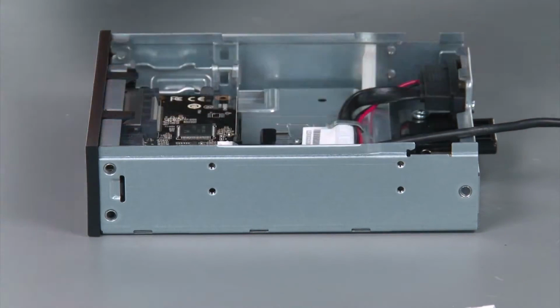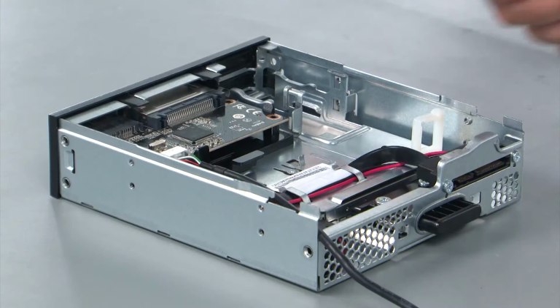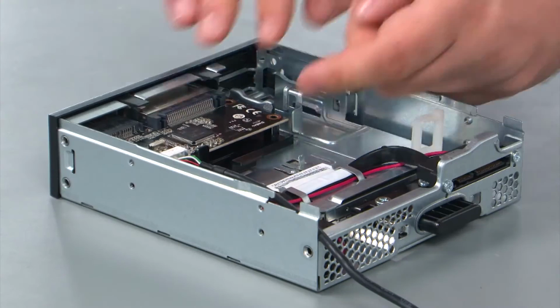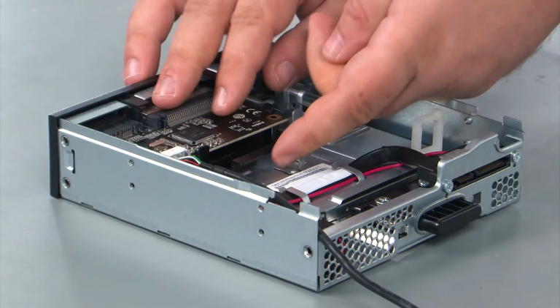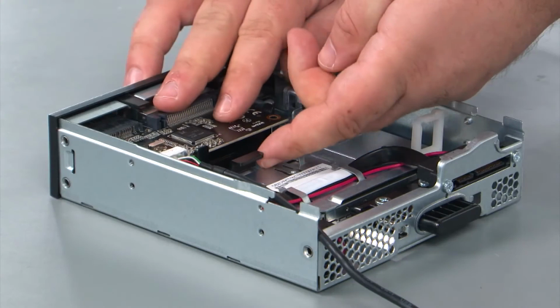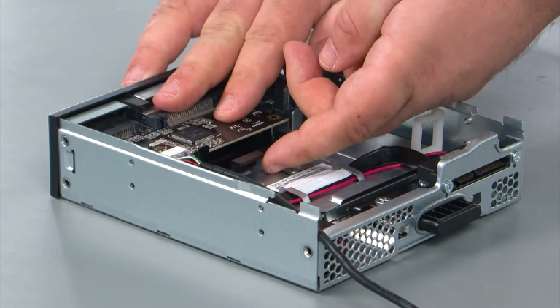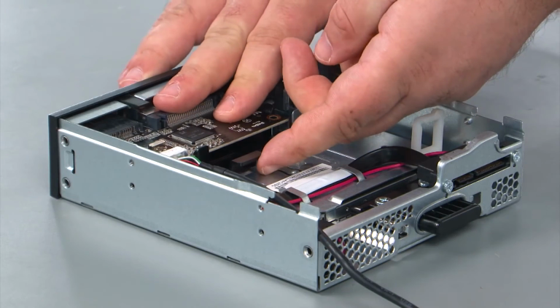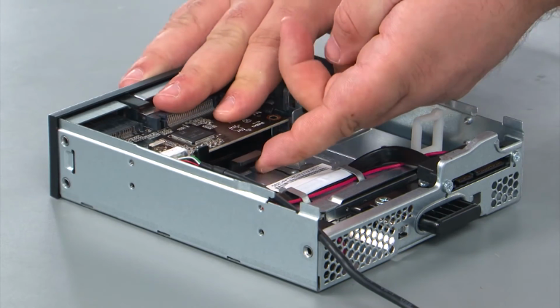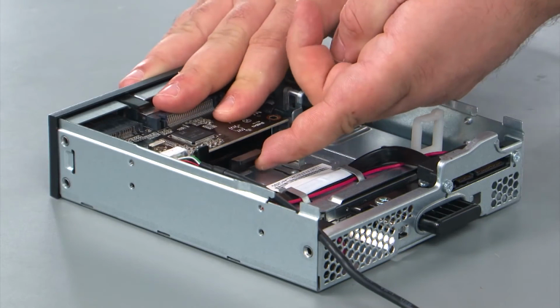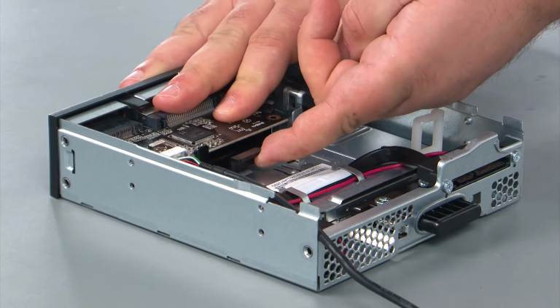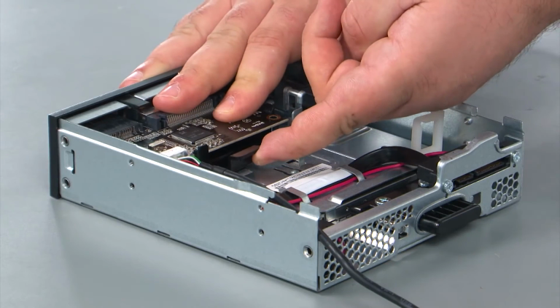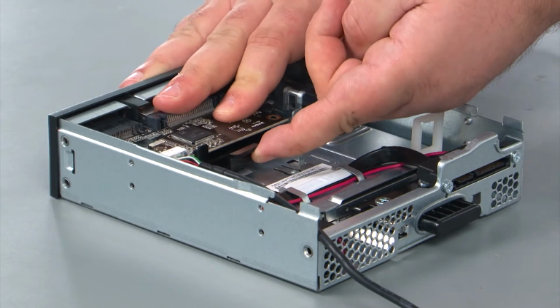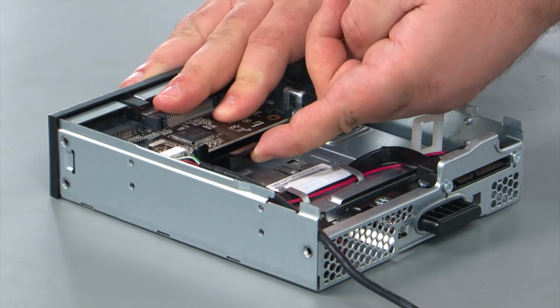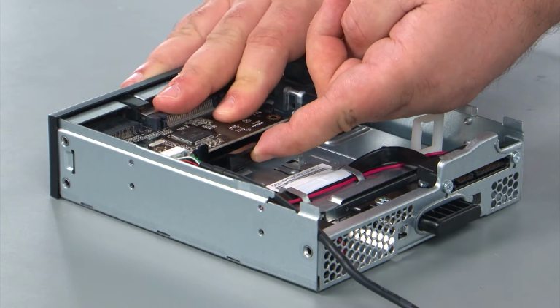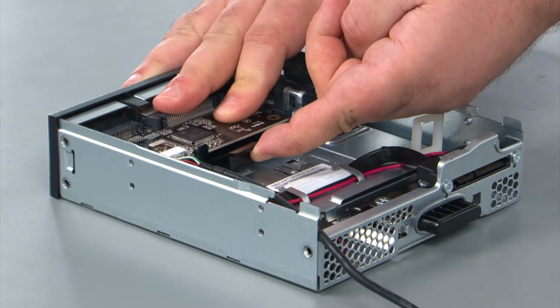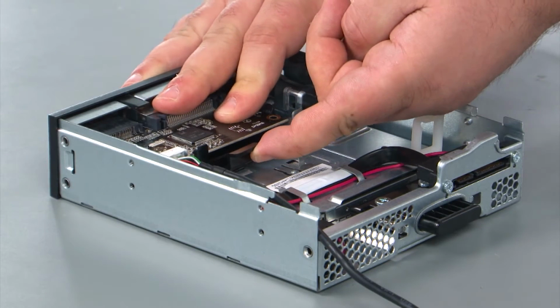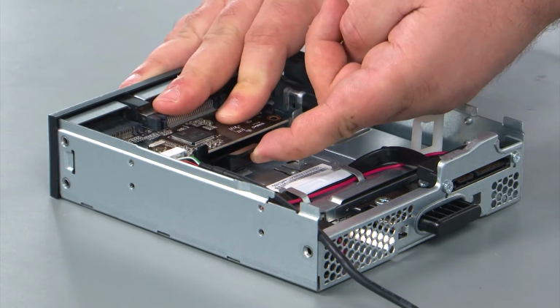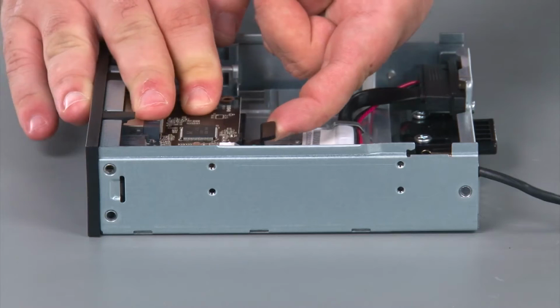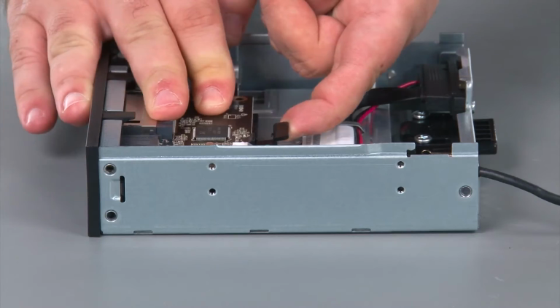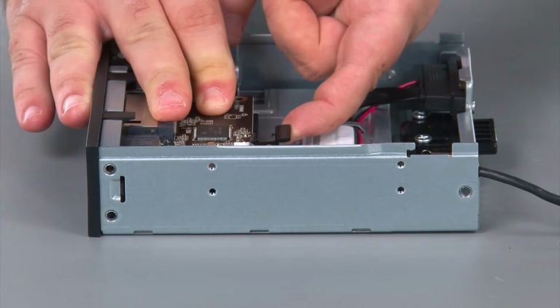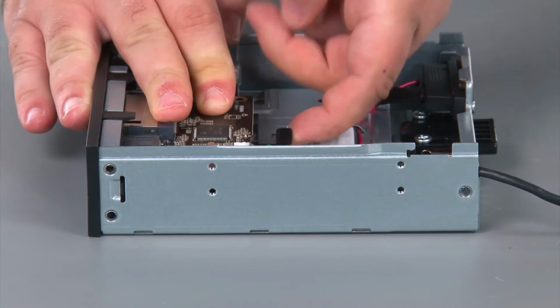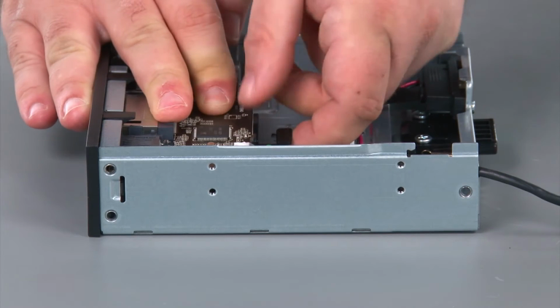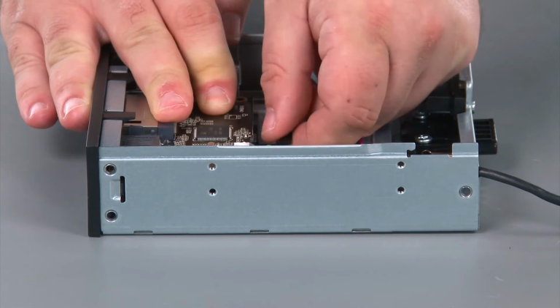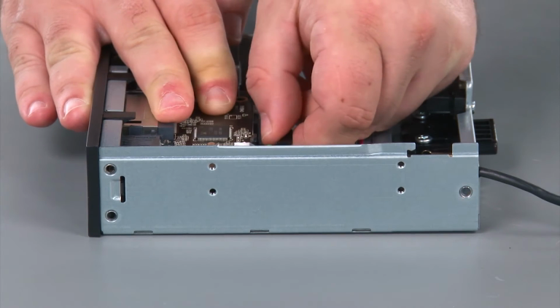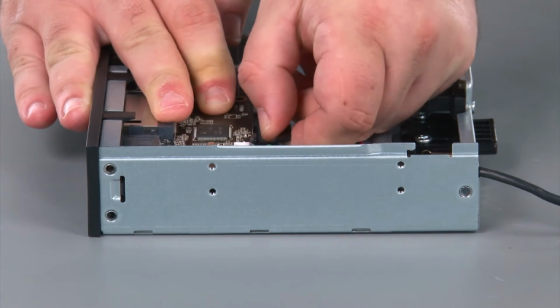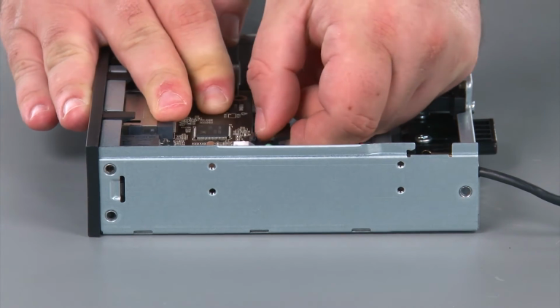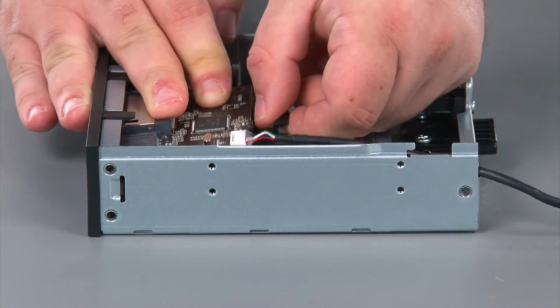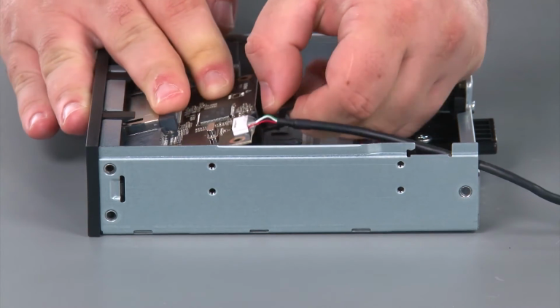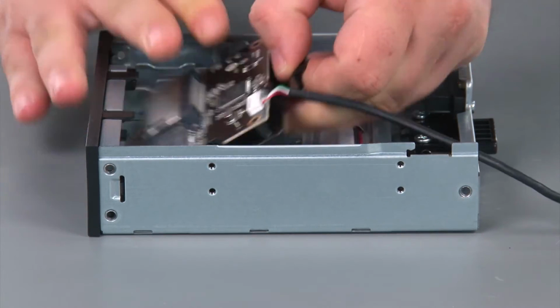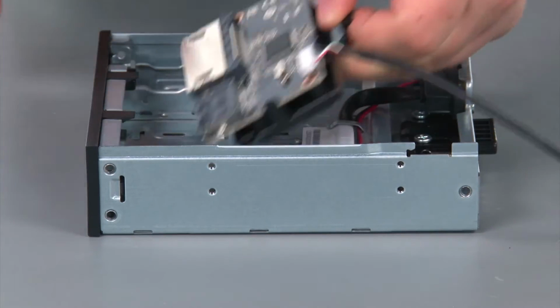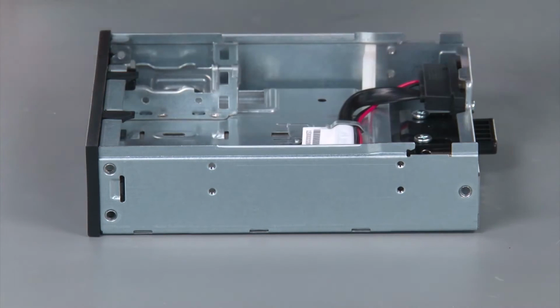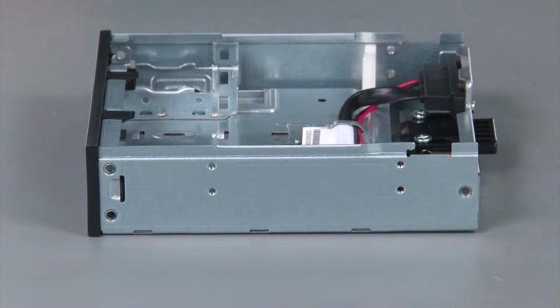To remove the card reader, you just want to pull up on the black tab, slide the card reader back, and remove it from the Flex module.